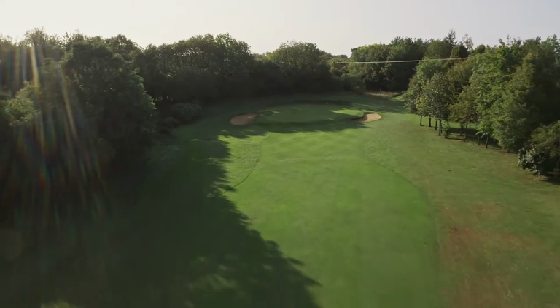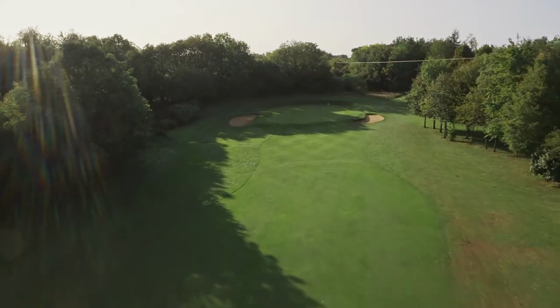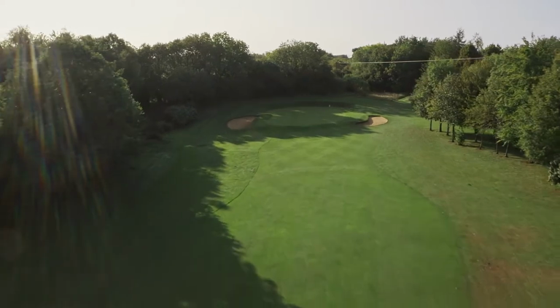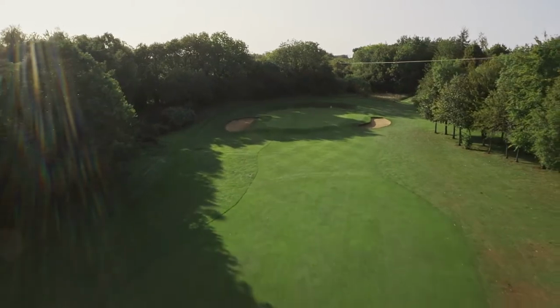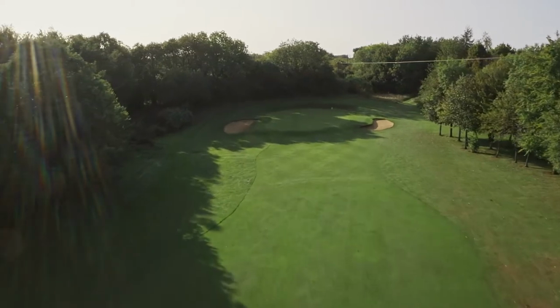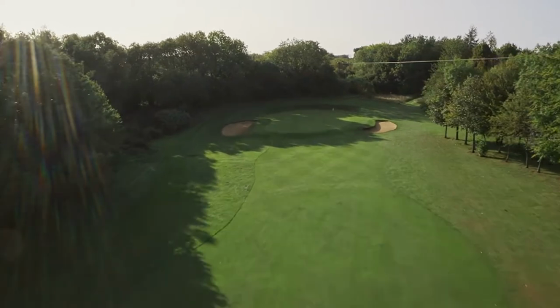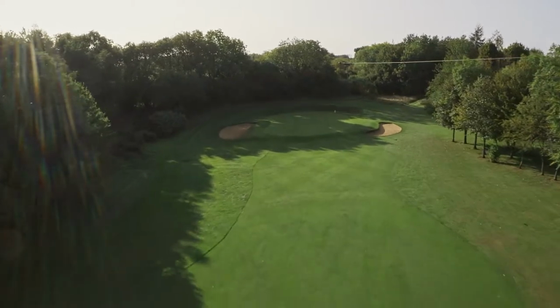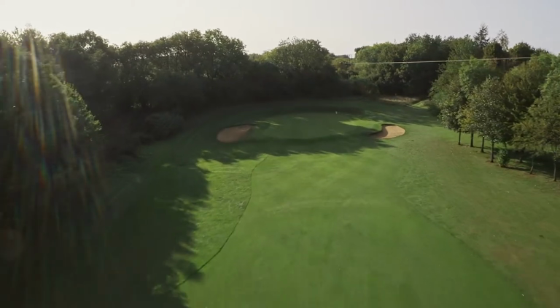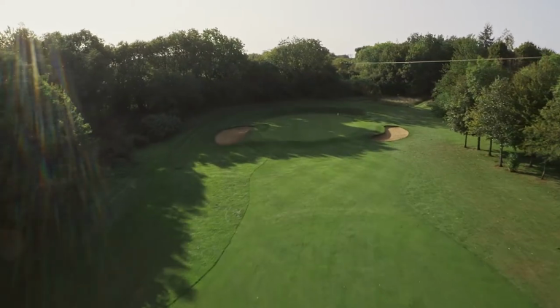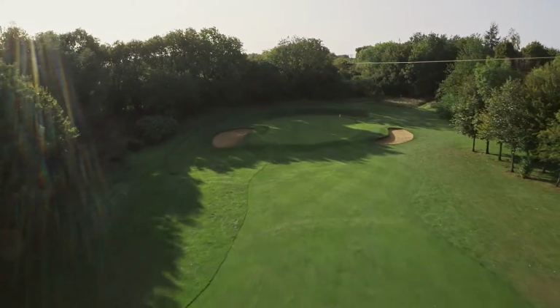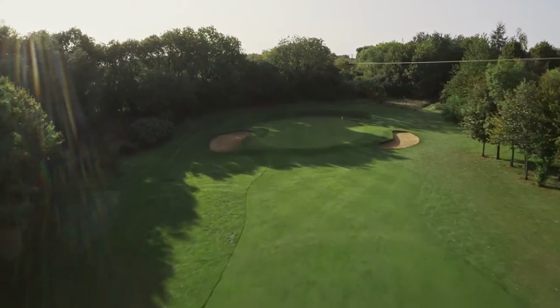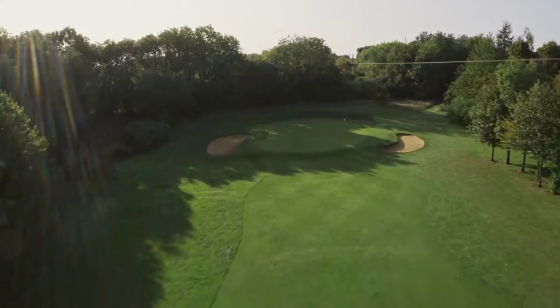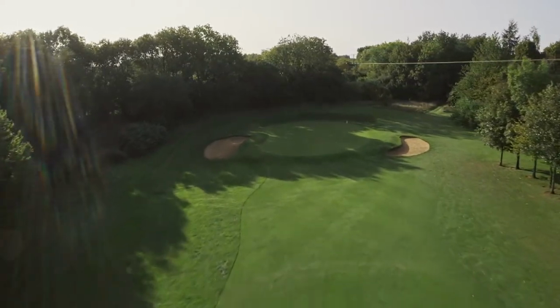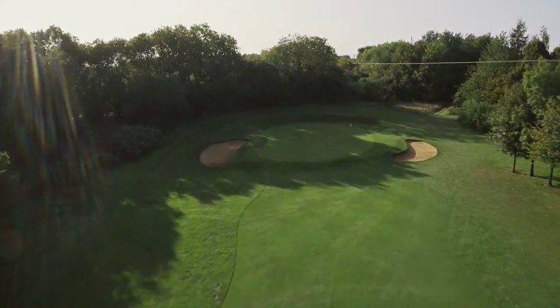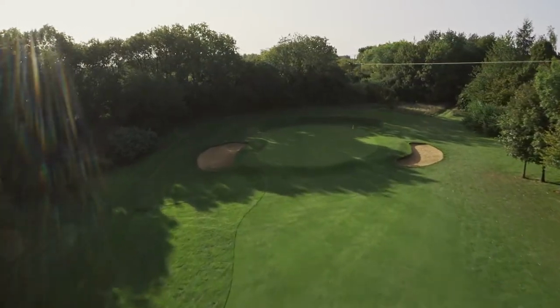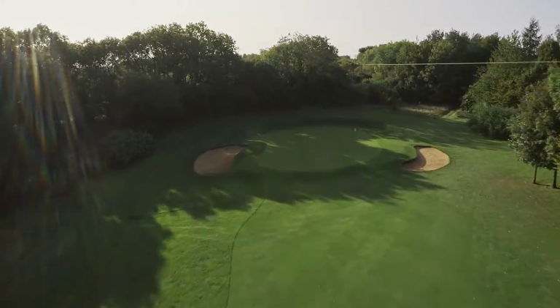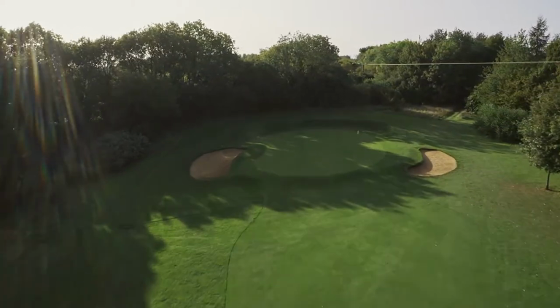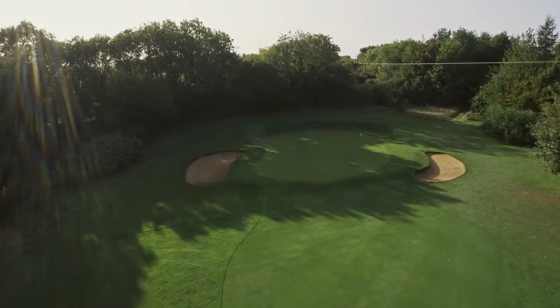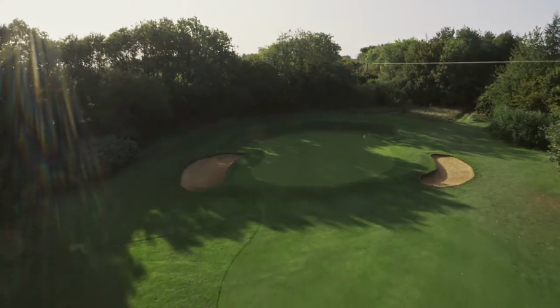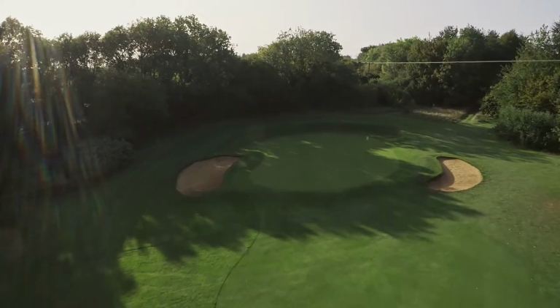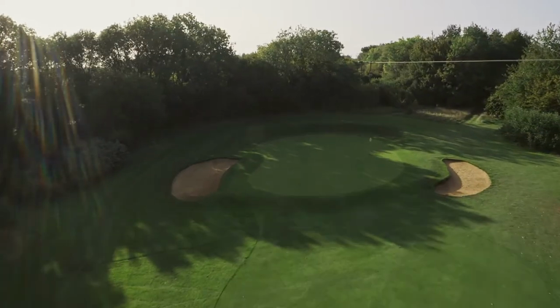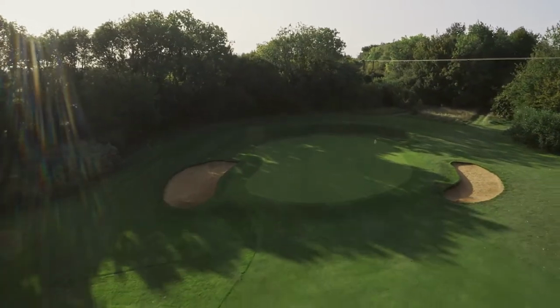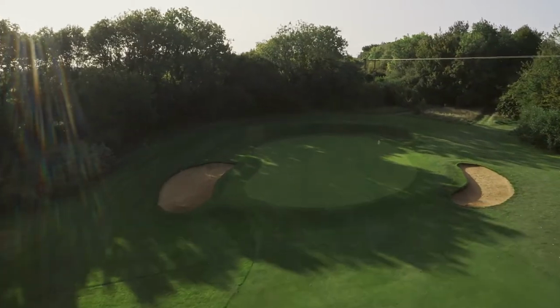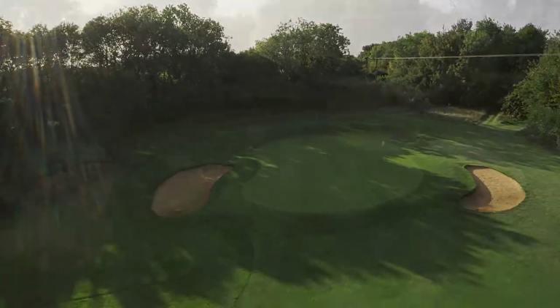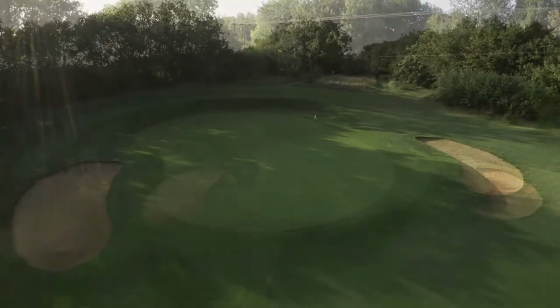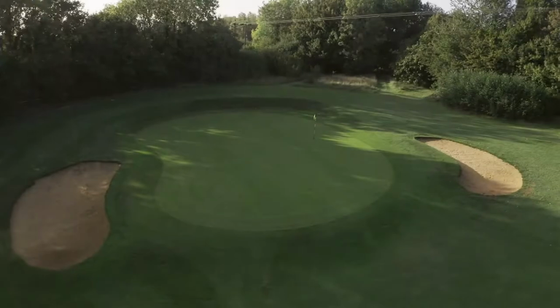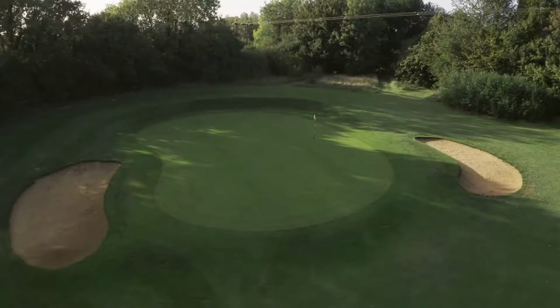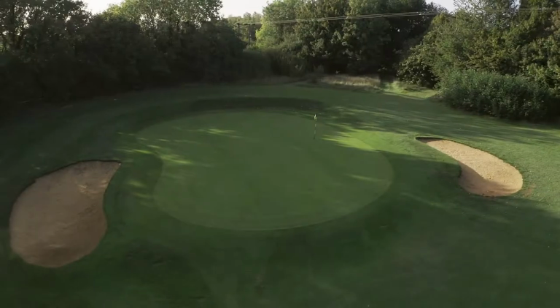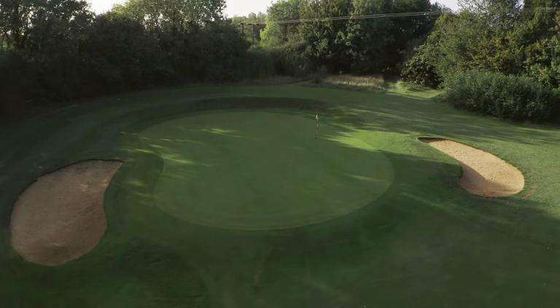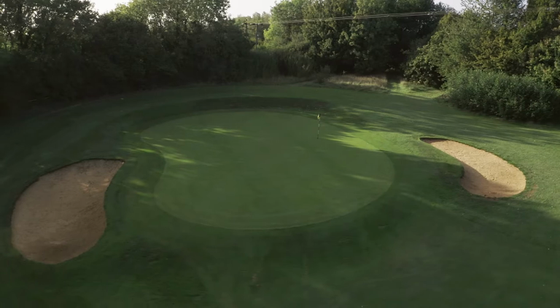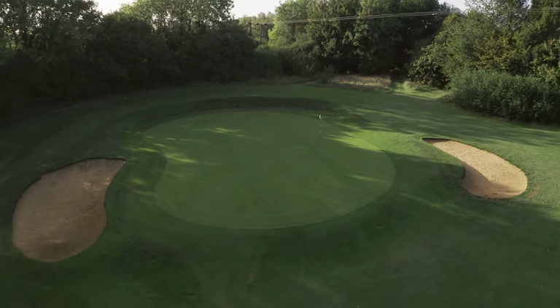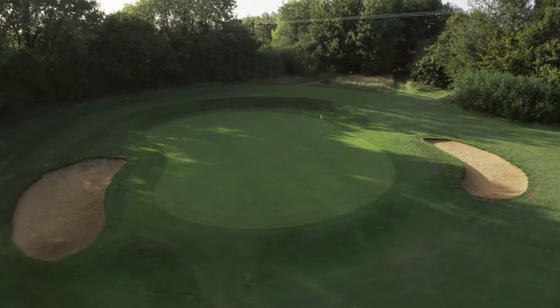A green guarded by bunkers awaits, with some deceptive little breaks, so be sure to read your putt carefully.